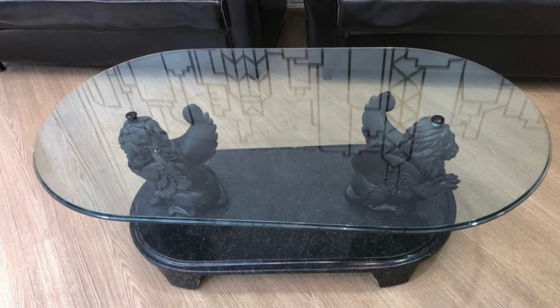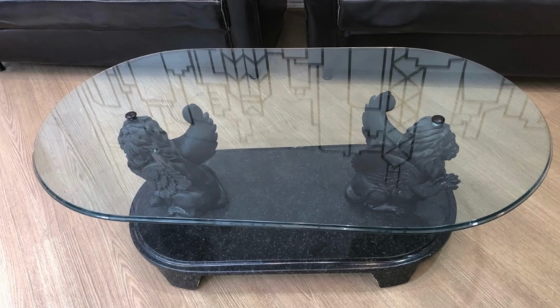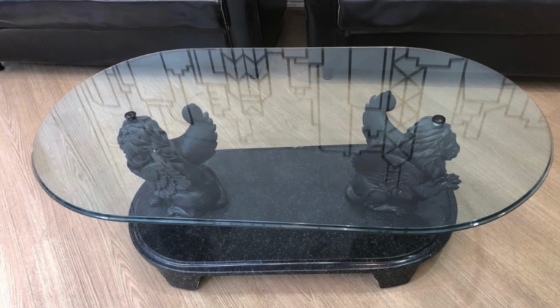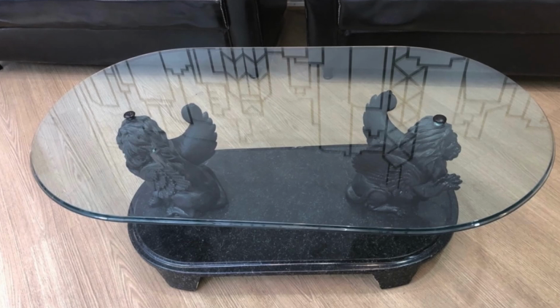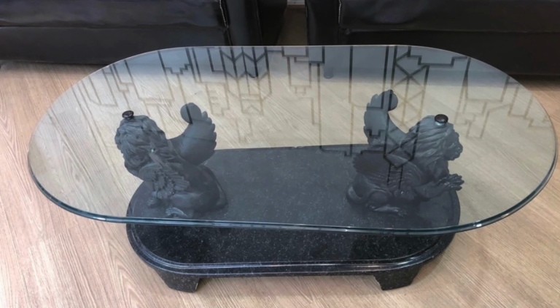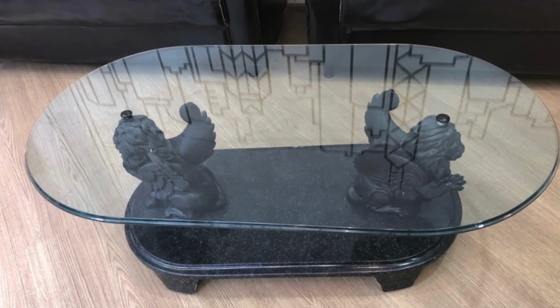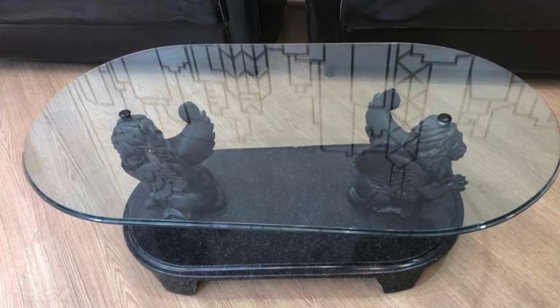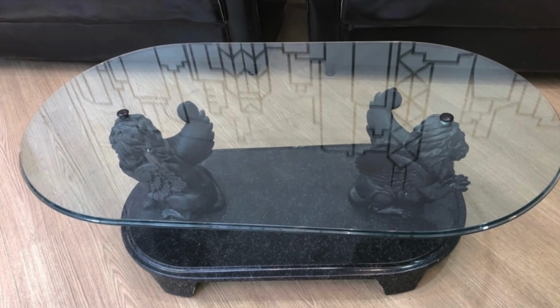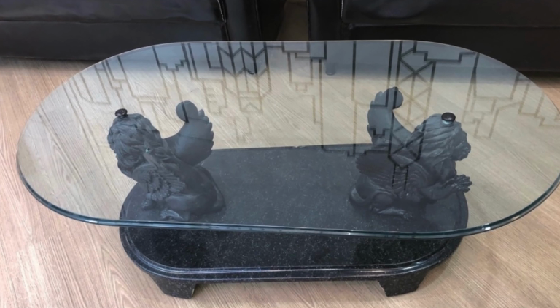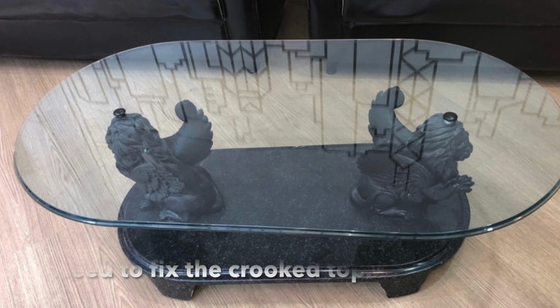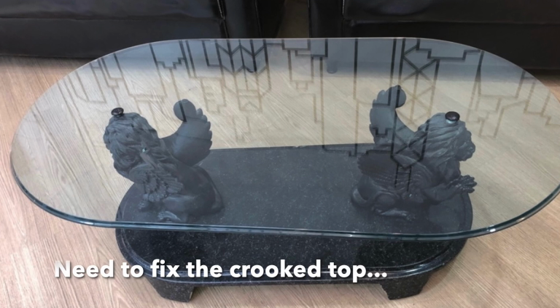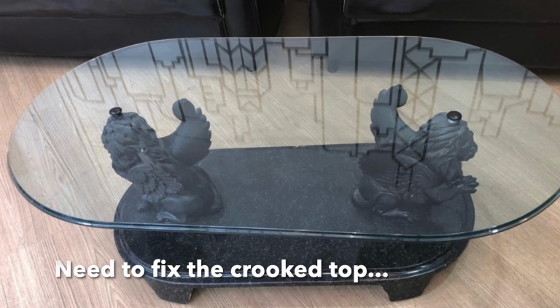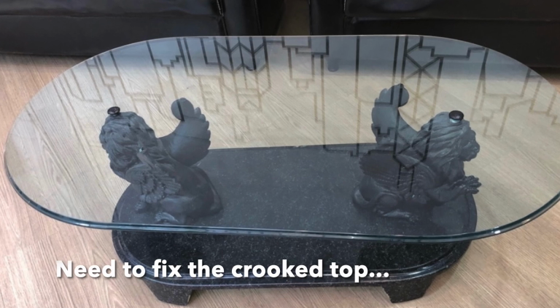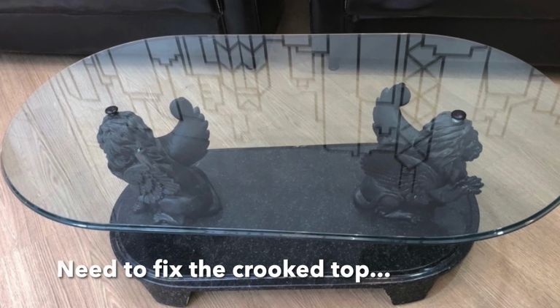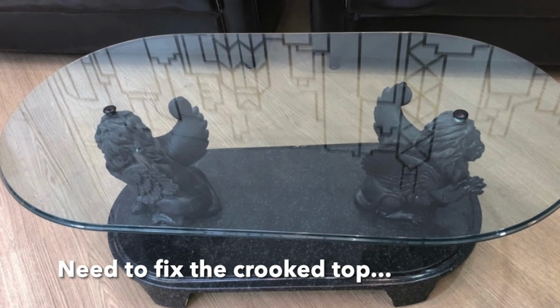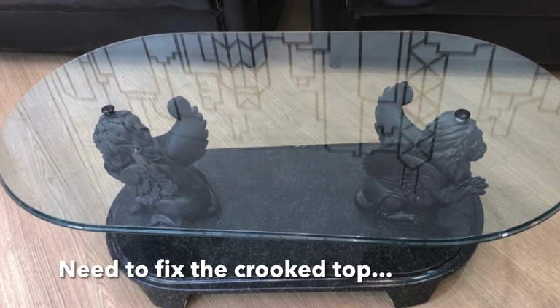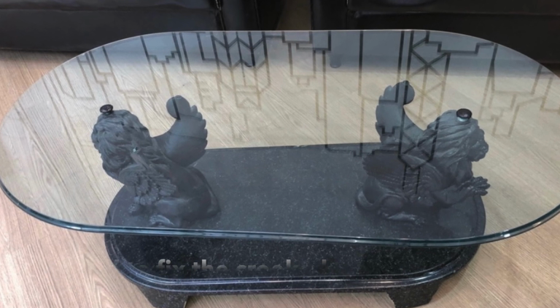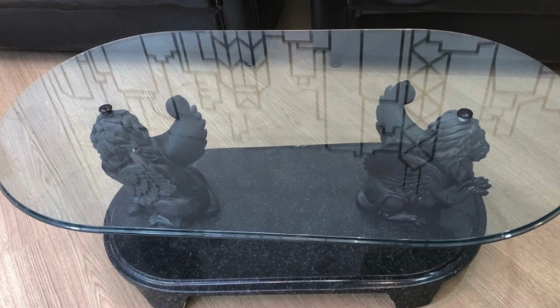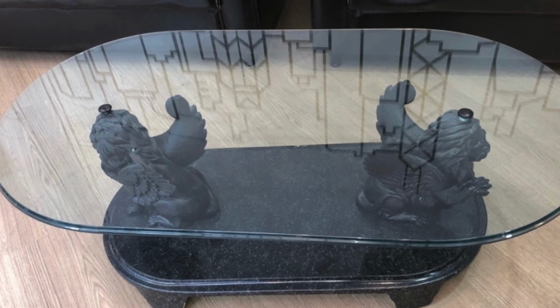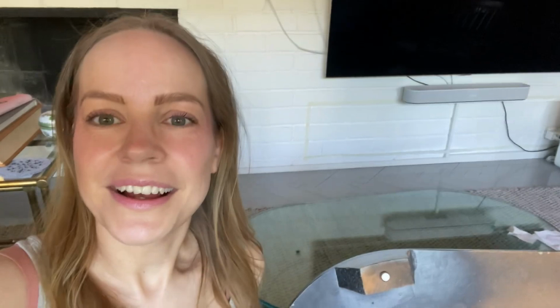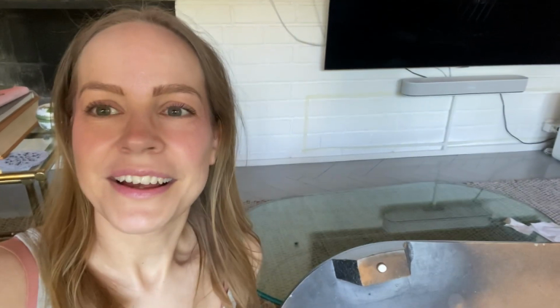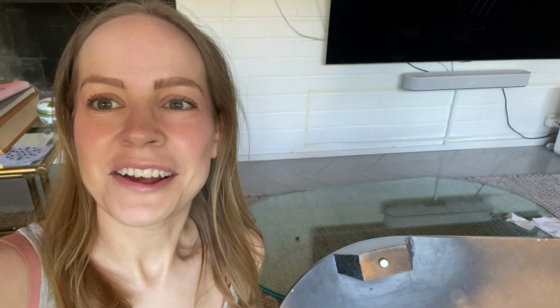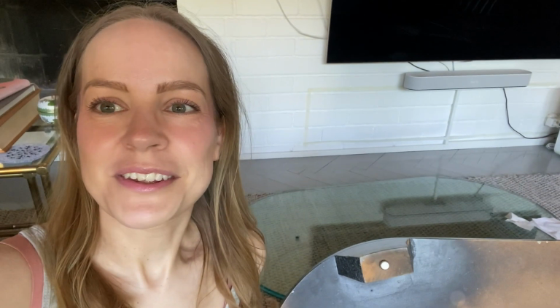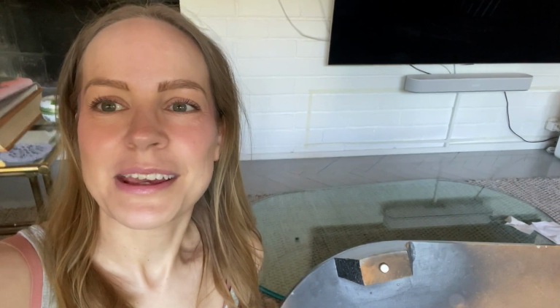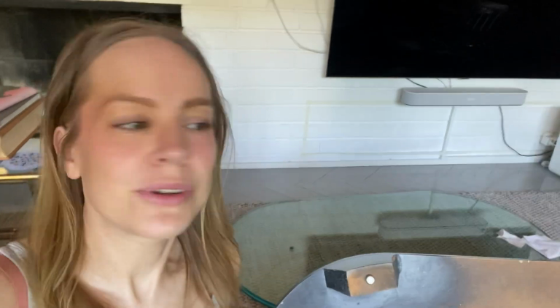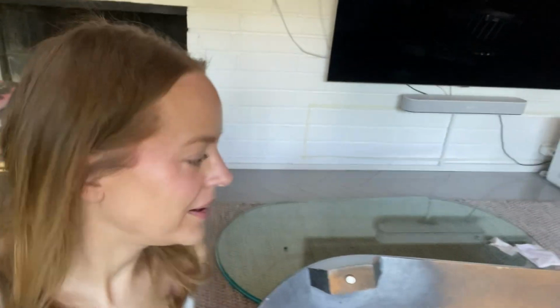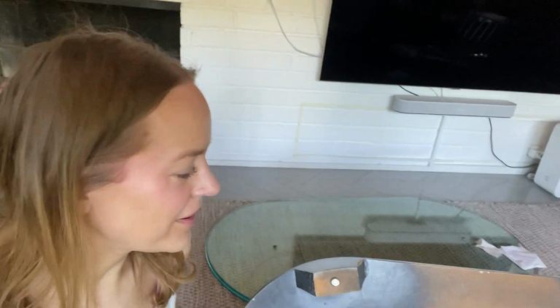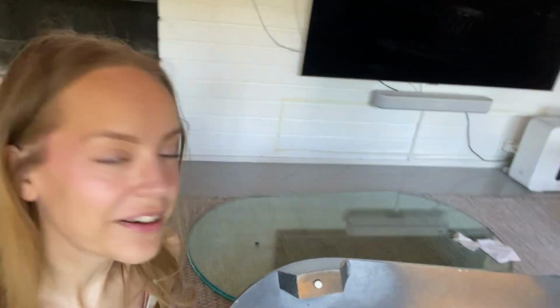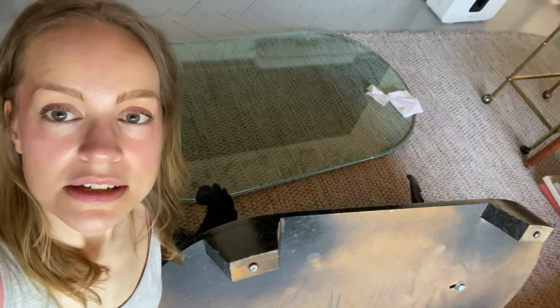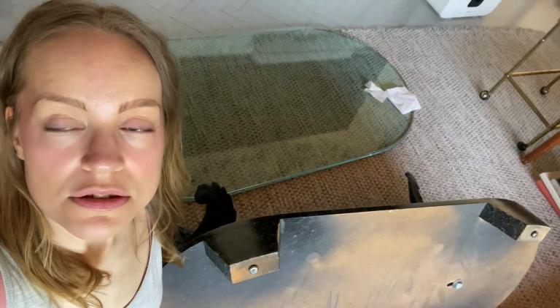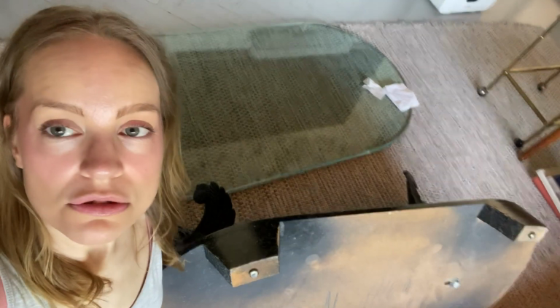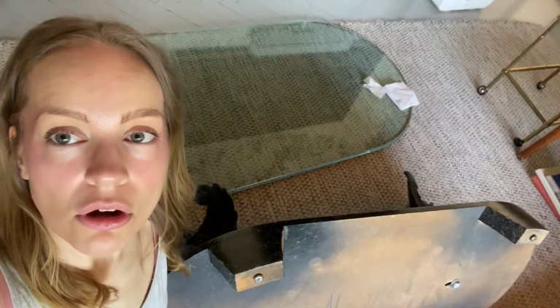This is what I found for 40 euros and I brought it home. I have the table here — it's too tall.